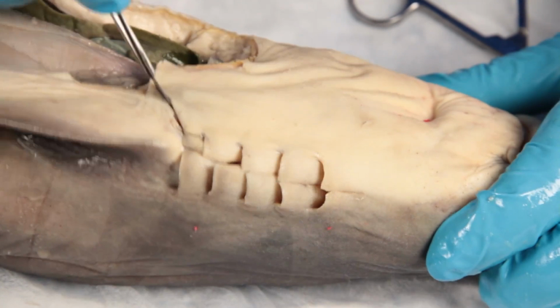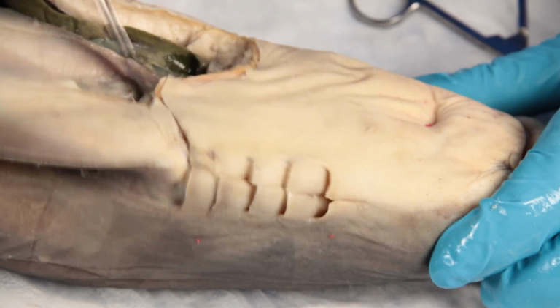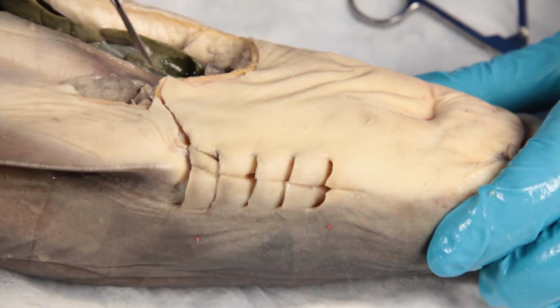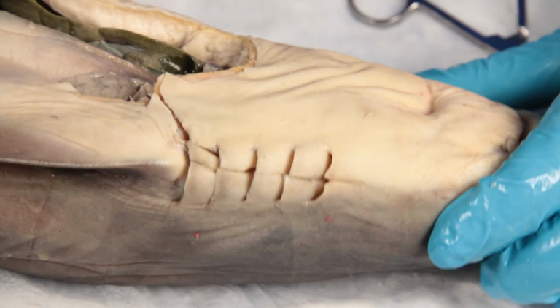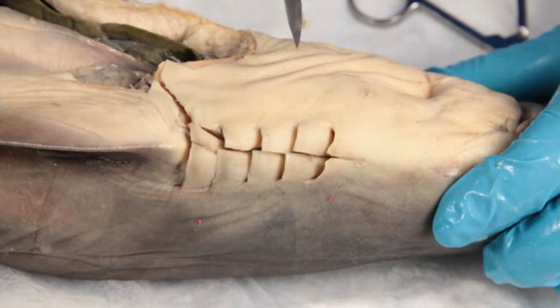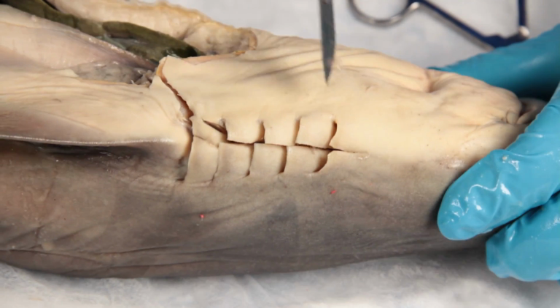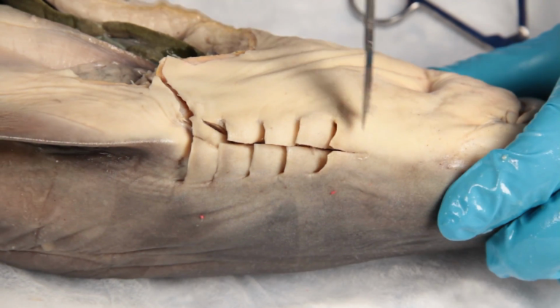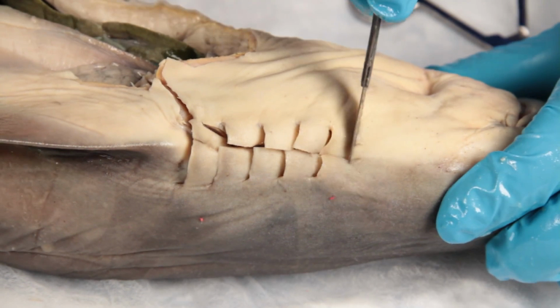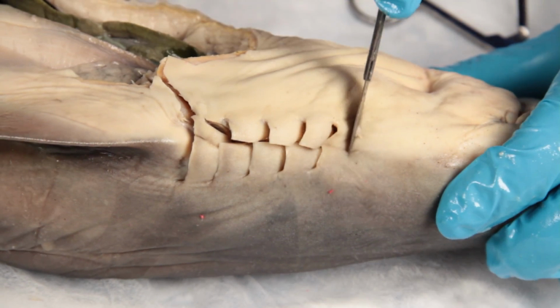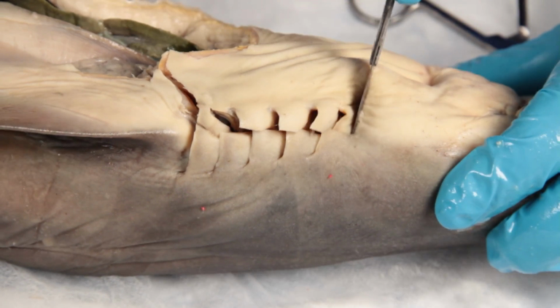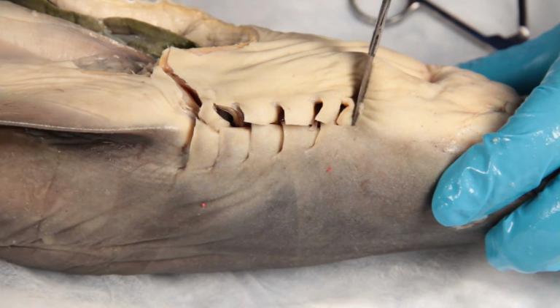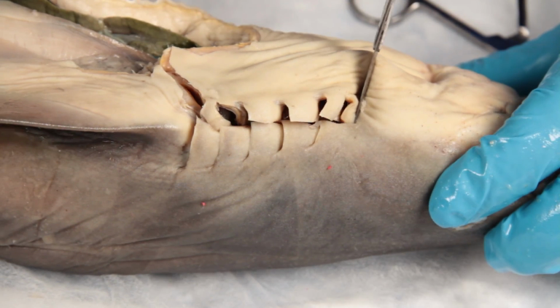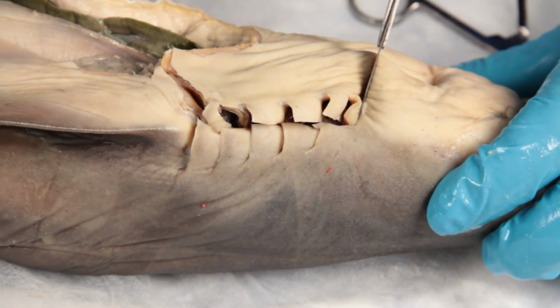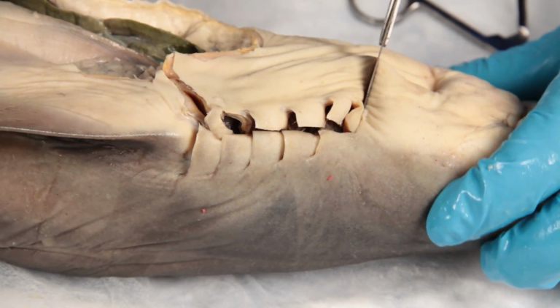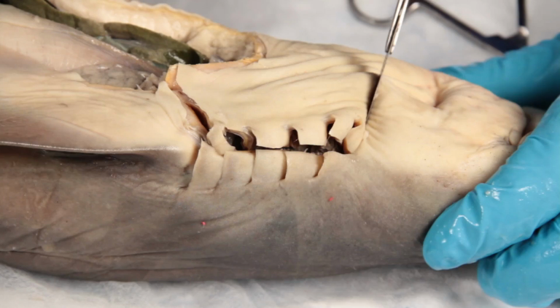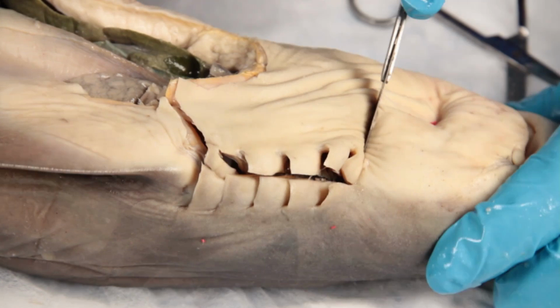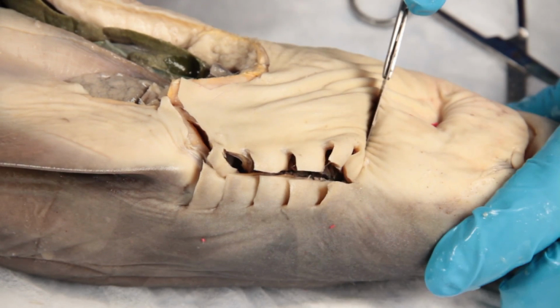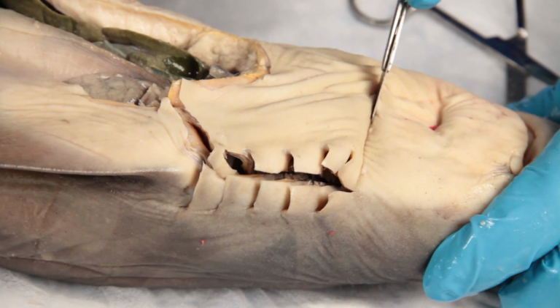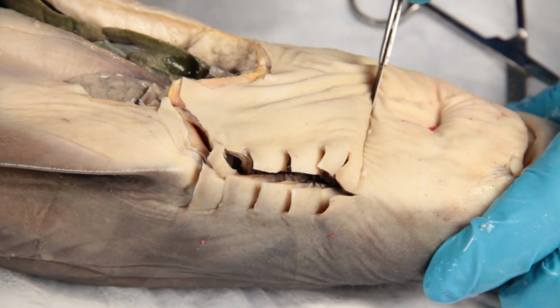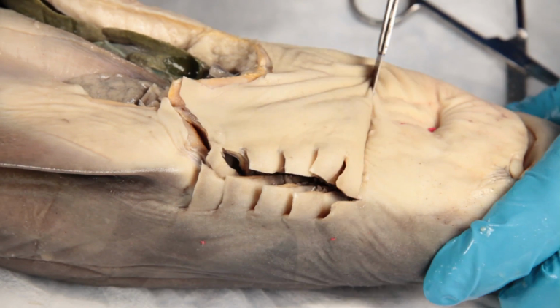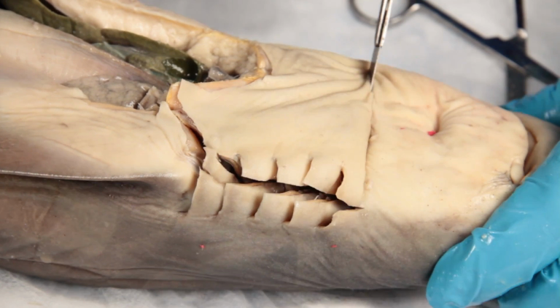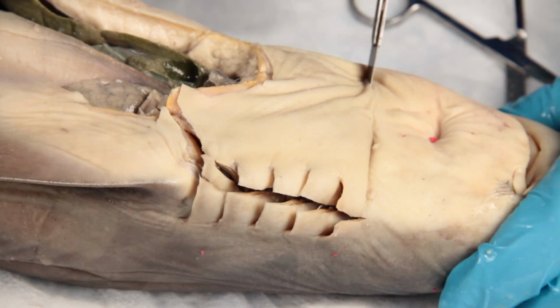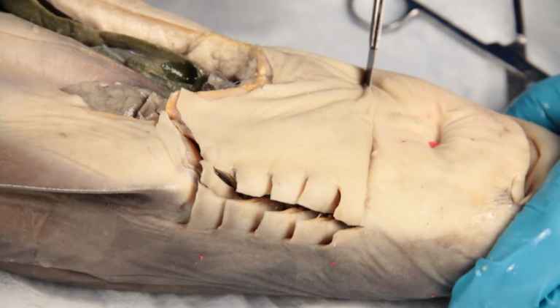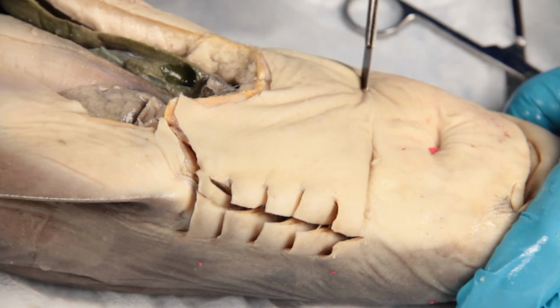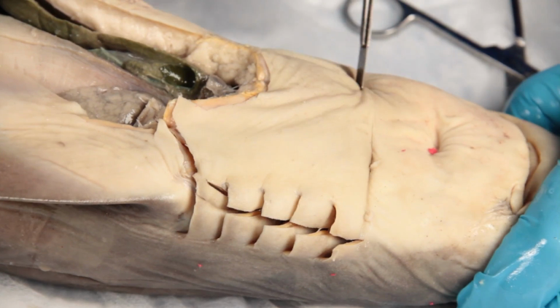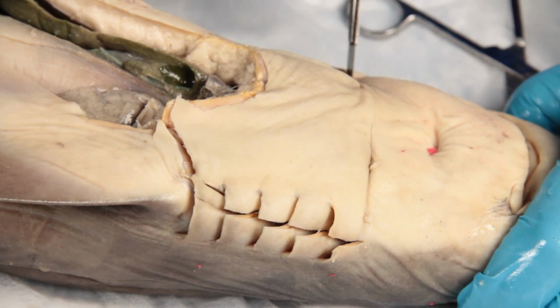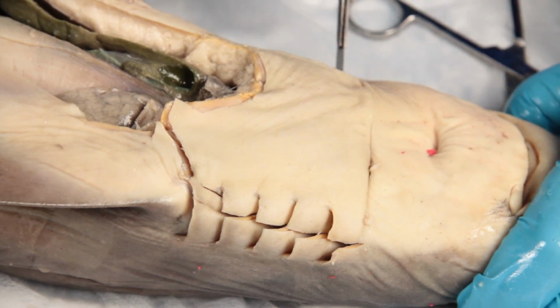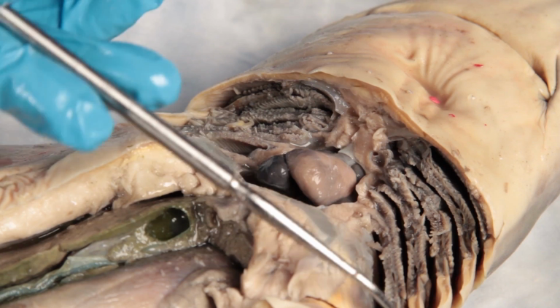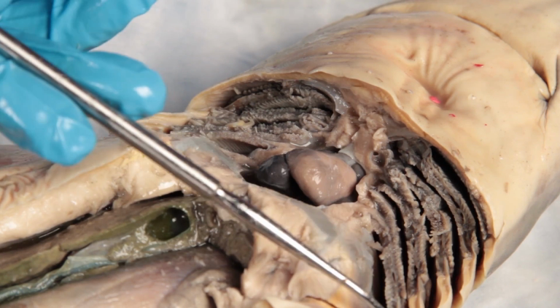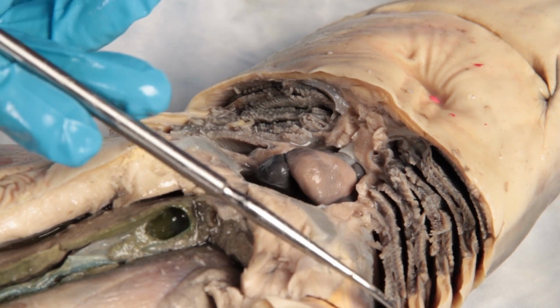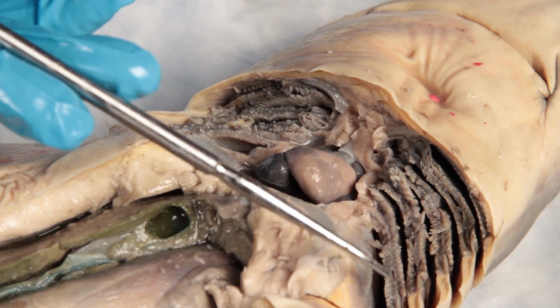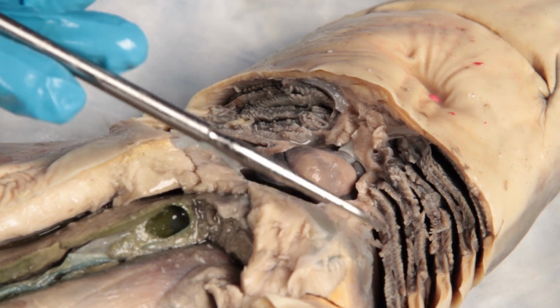You will now be able to examine the respiratory system by exposing and examining the gills and the heart.